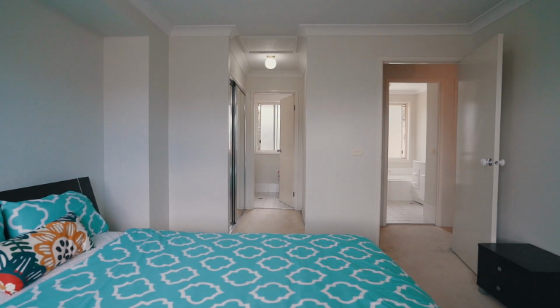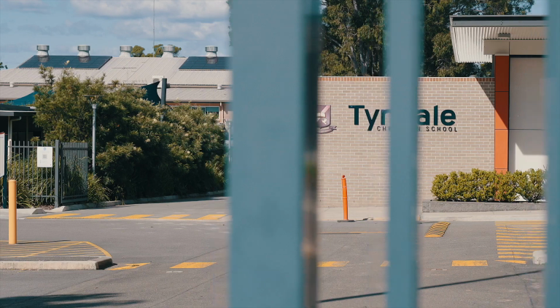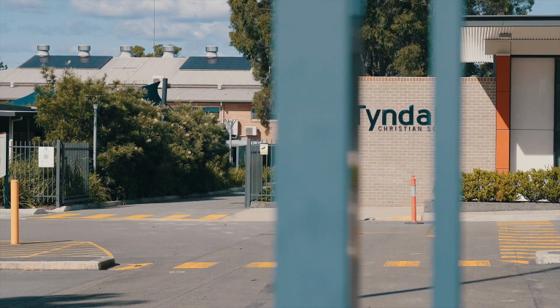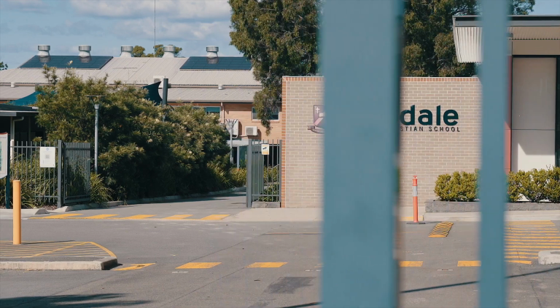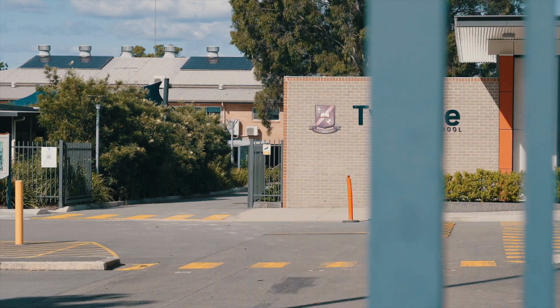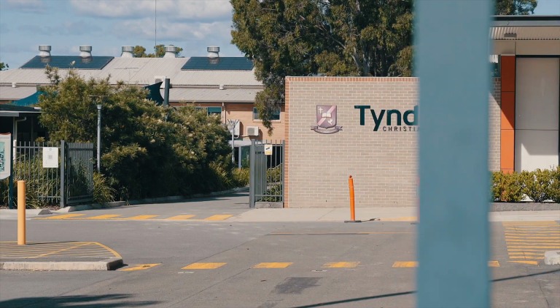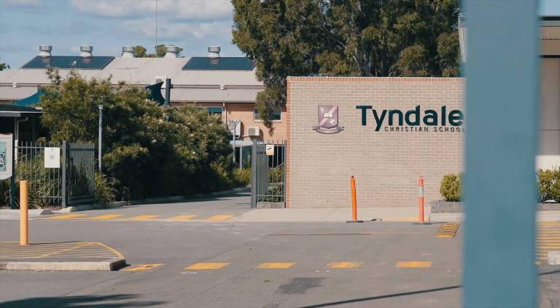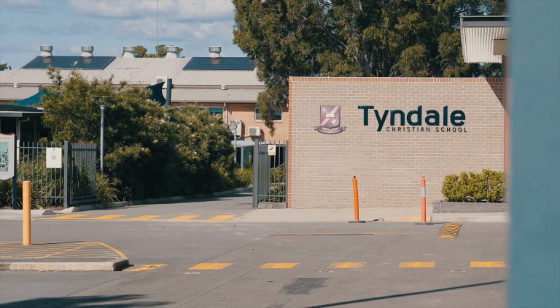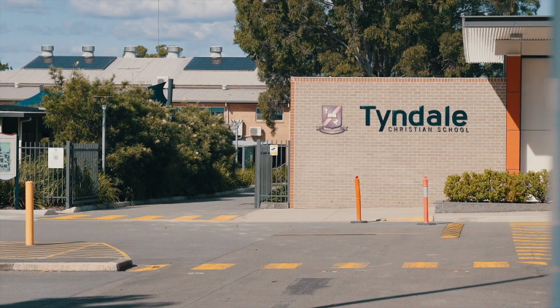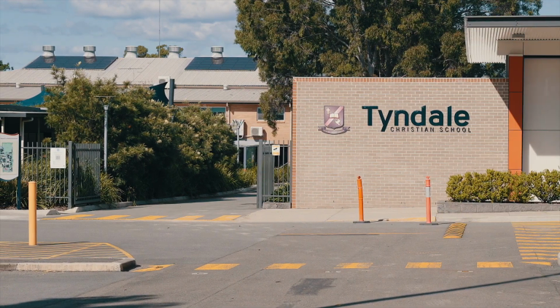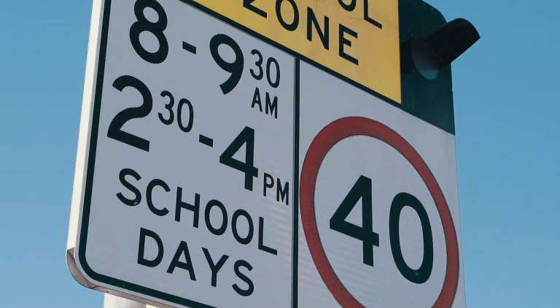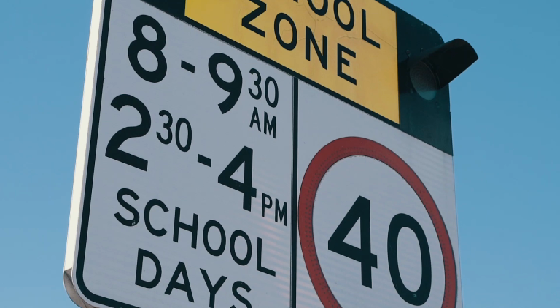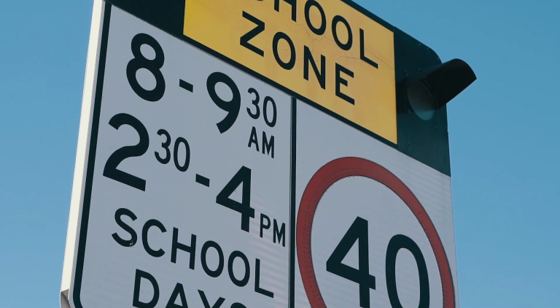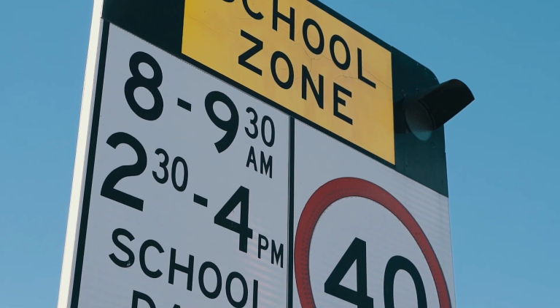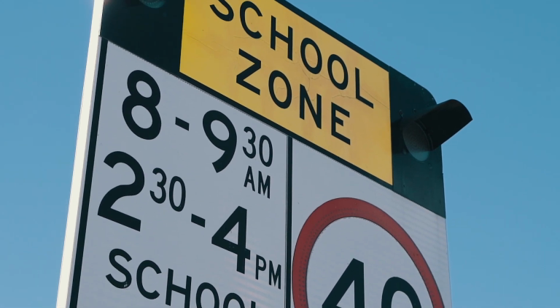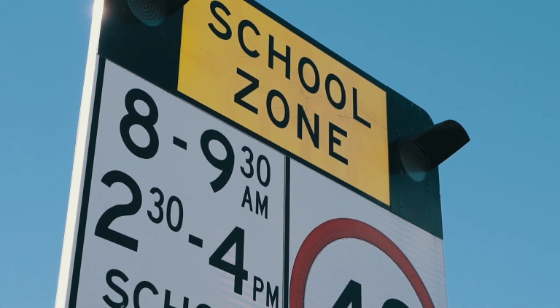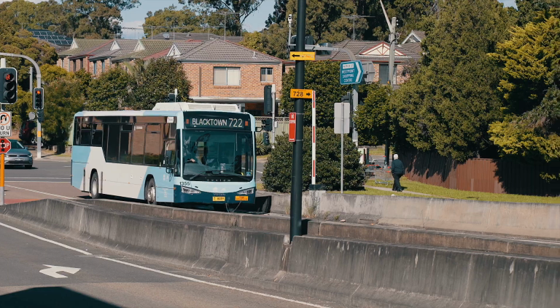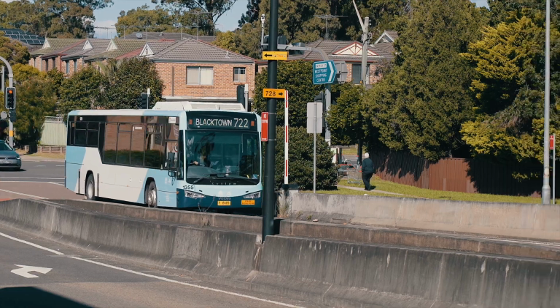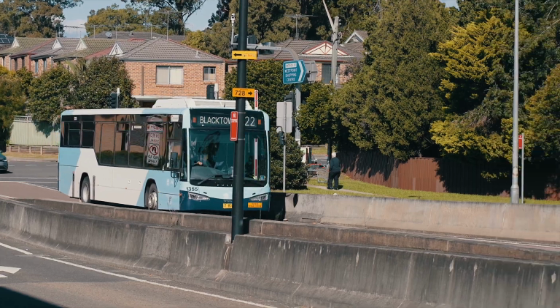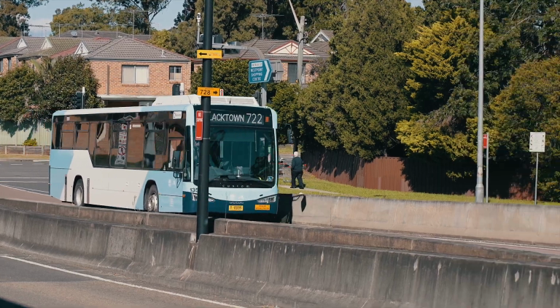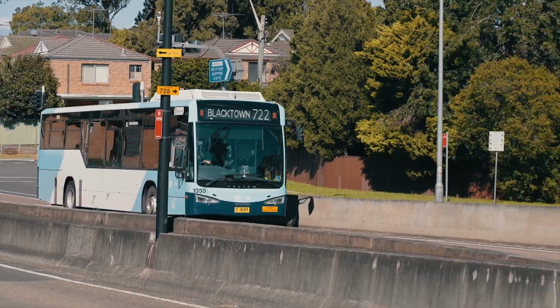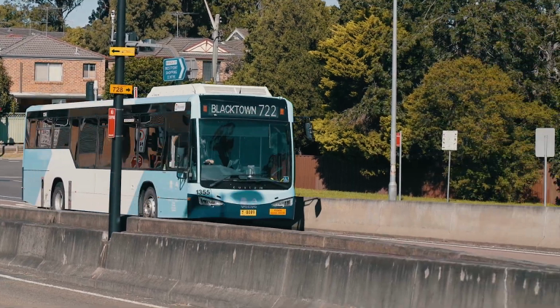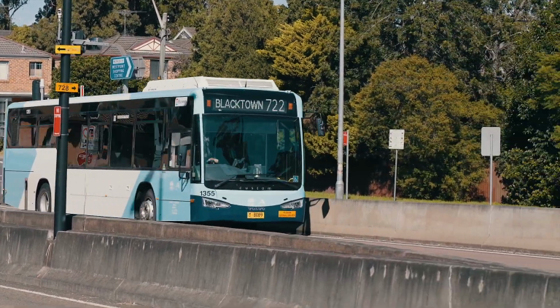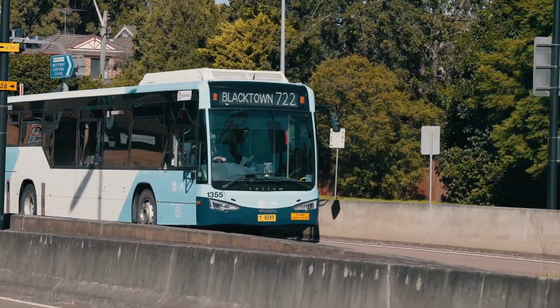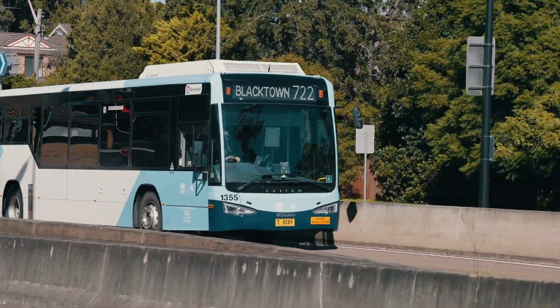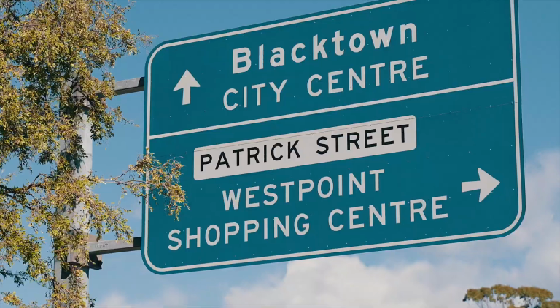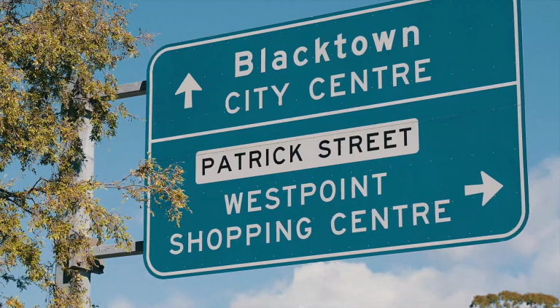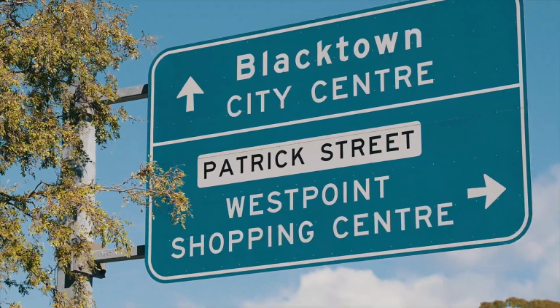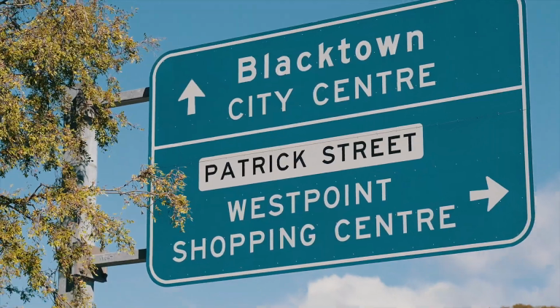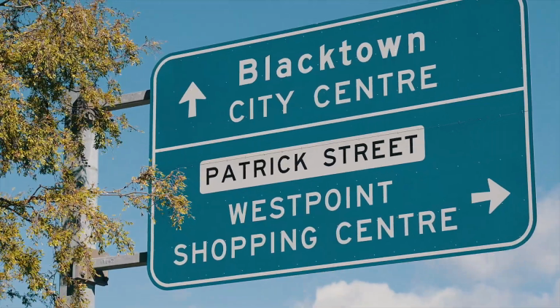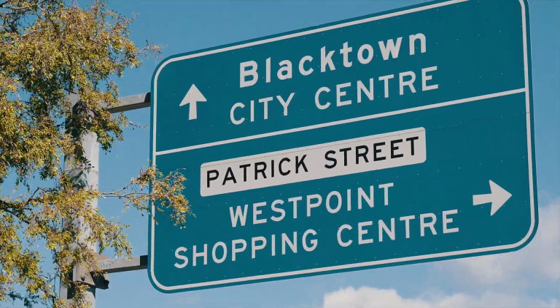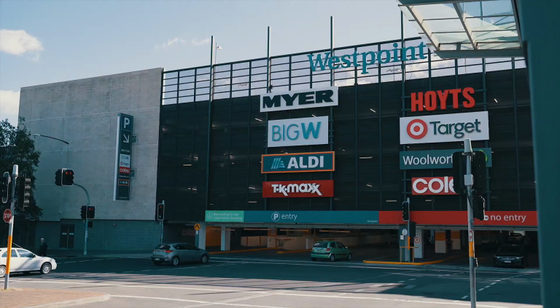Great schools on offer for kids of all ages, close to public transport and not far from Blaketown.